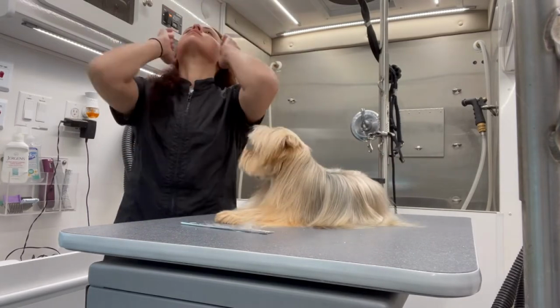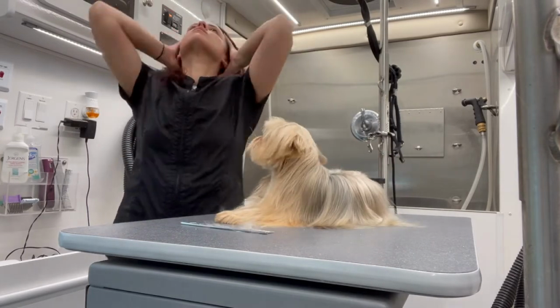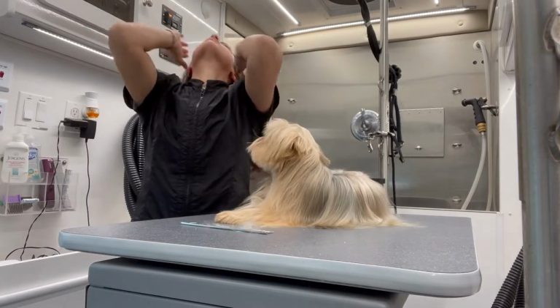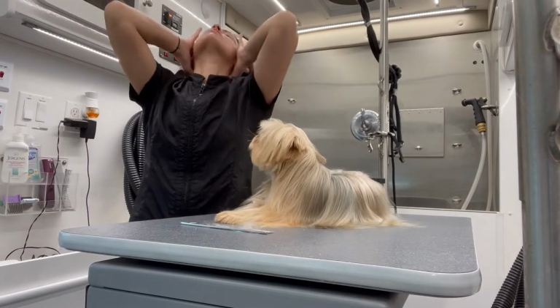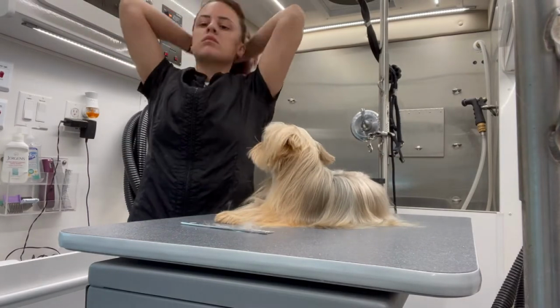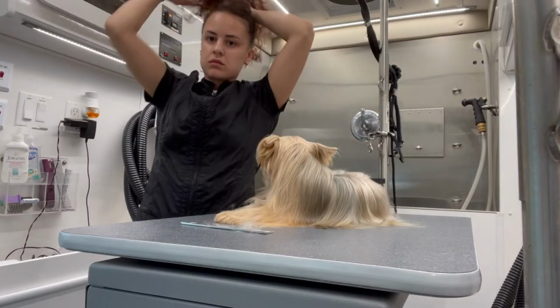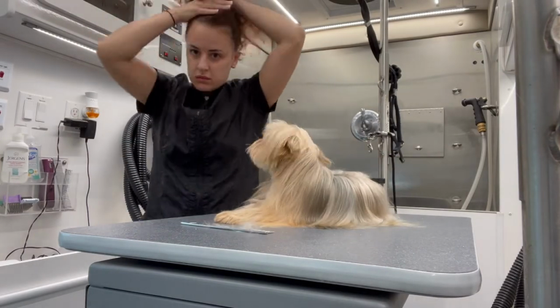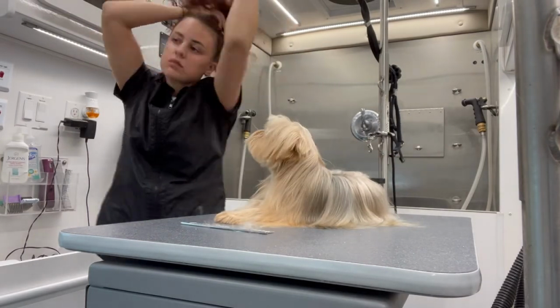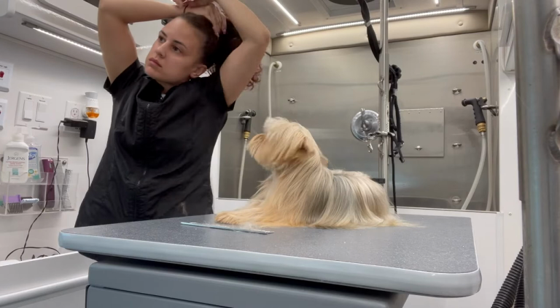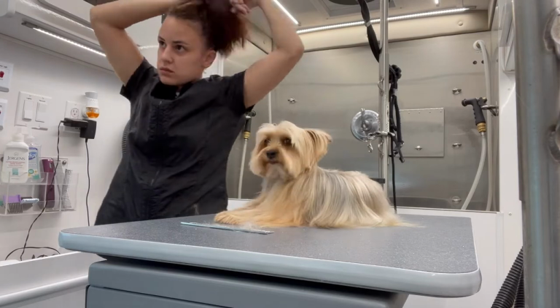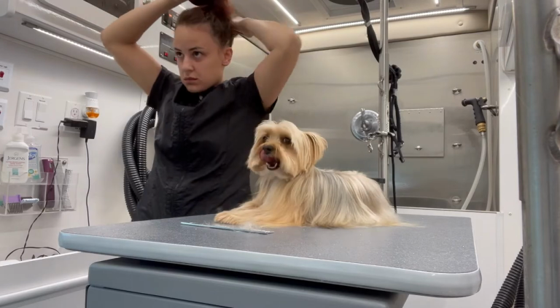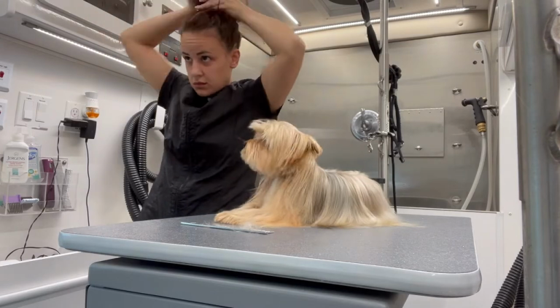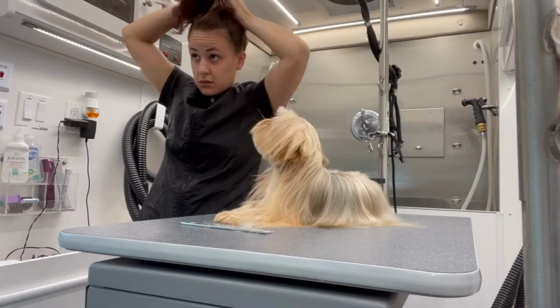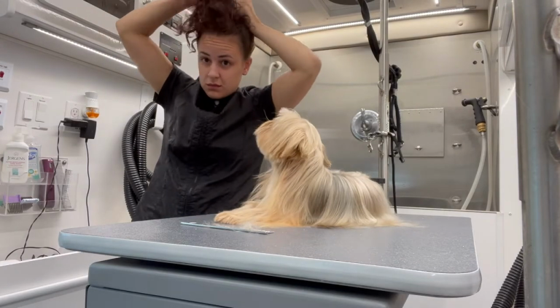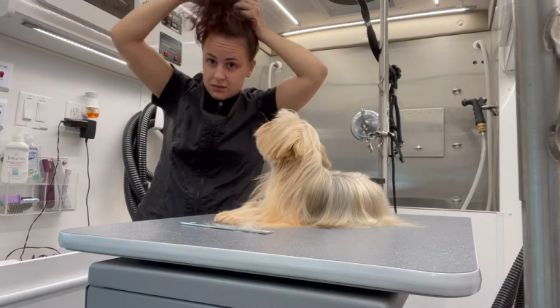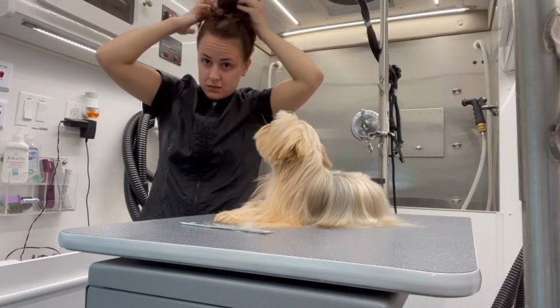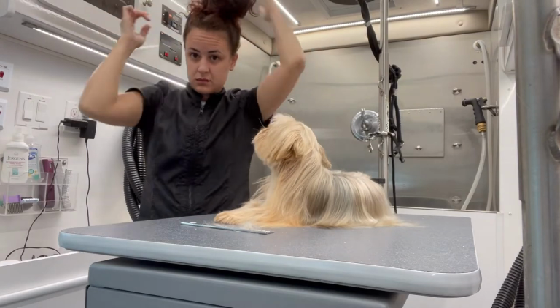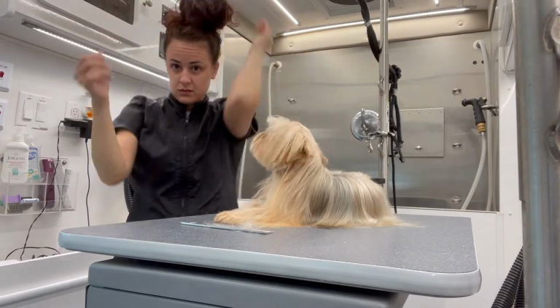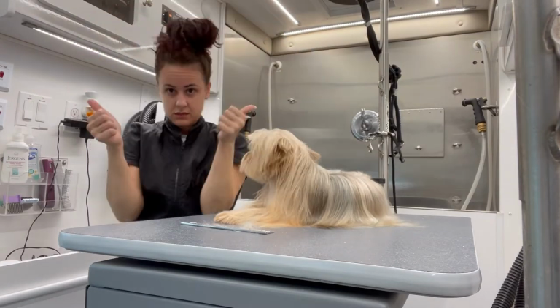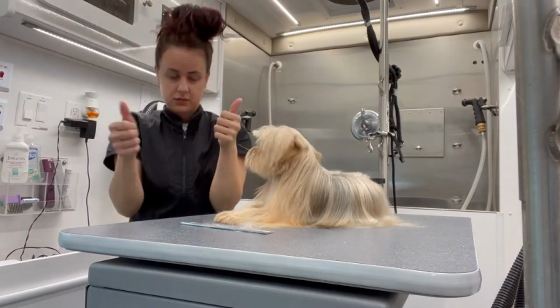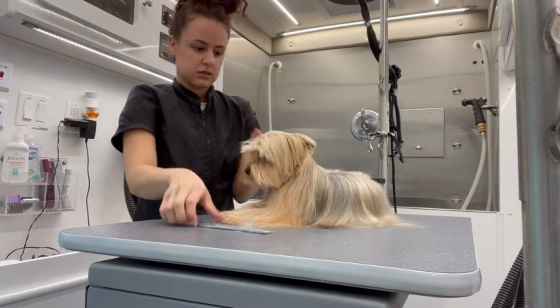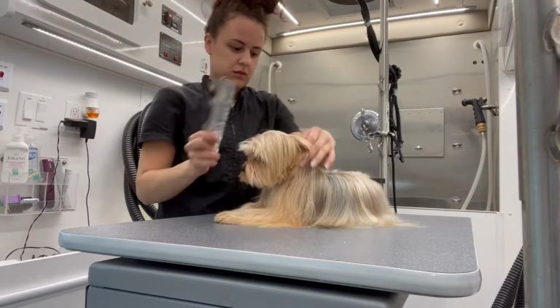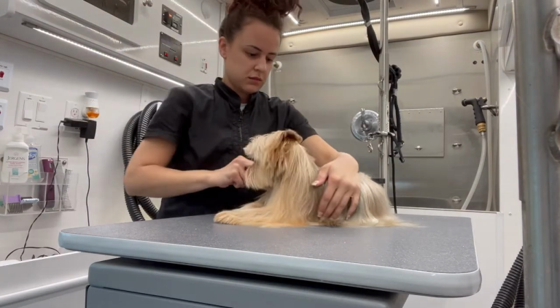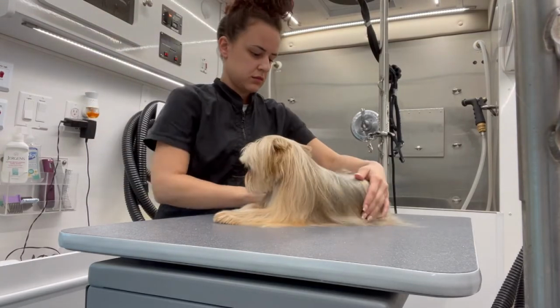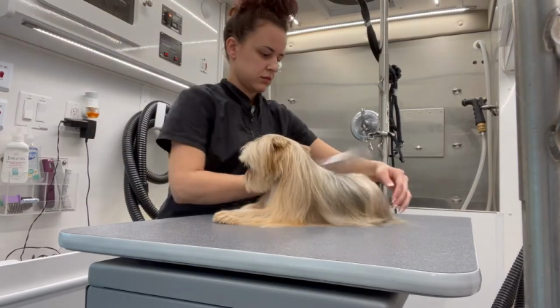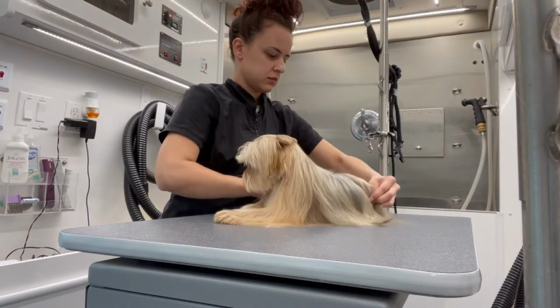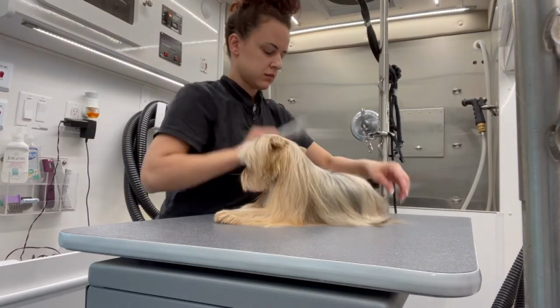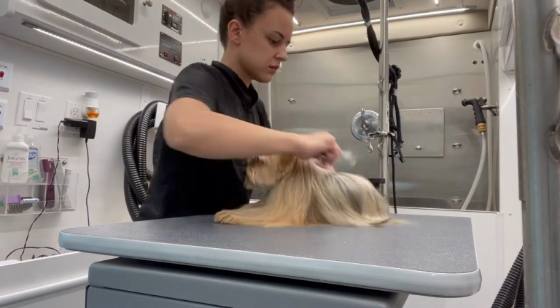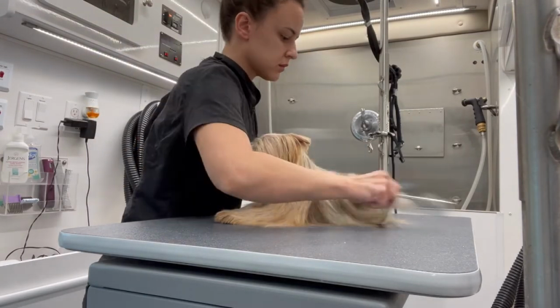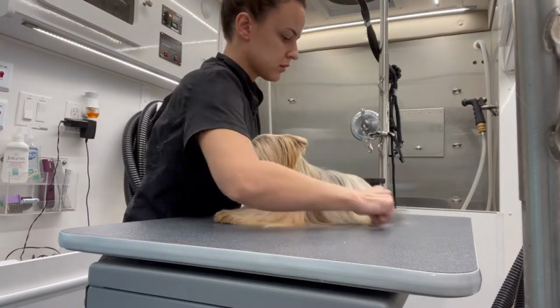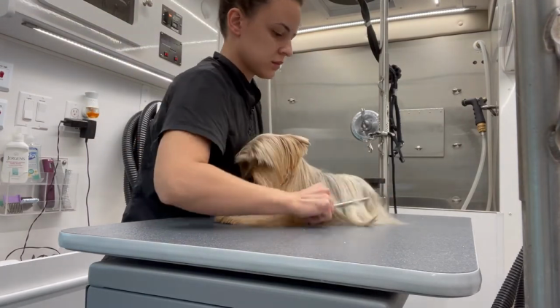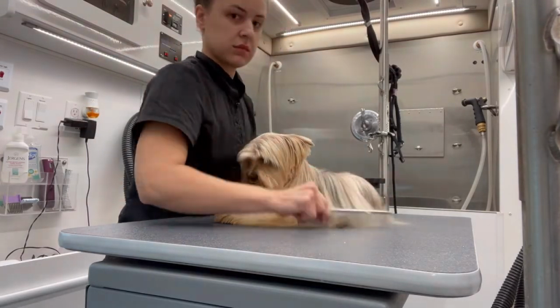When you see any groomer put their hair up in a messy bun, let's just say it's about to go down — or about to get to work.